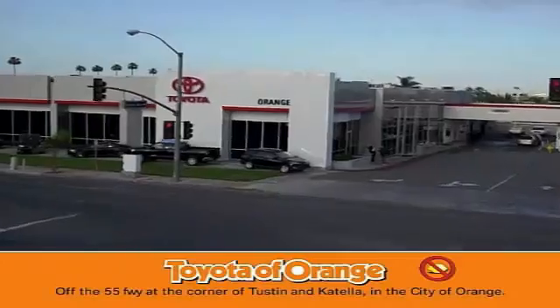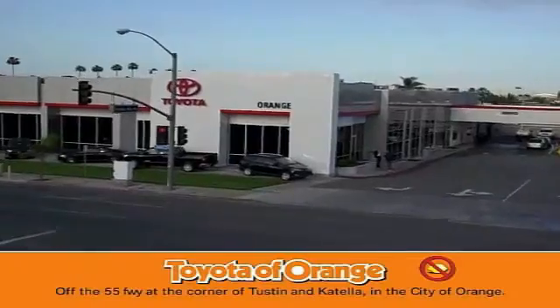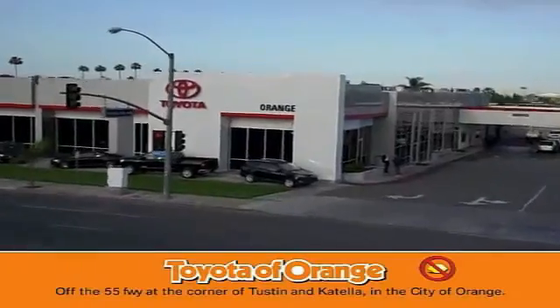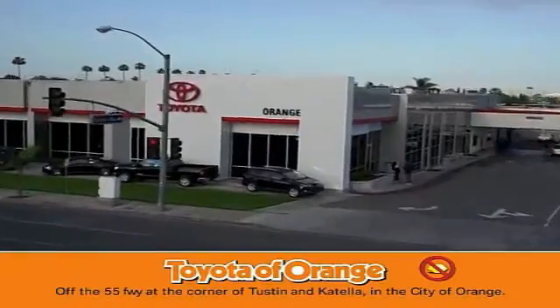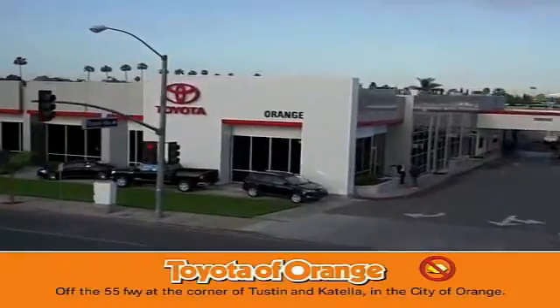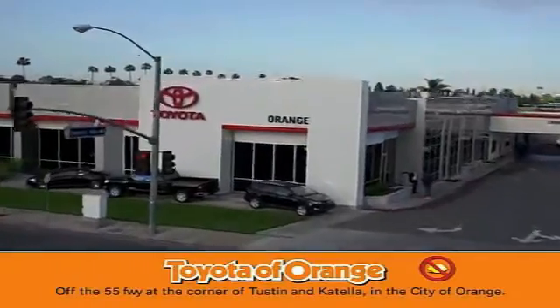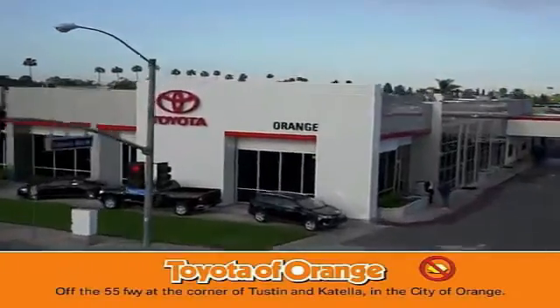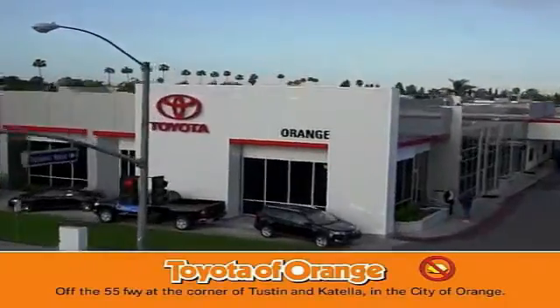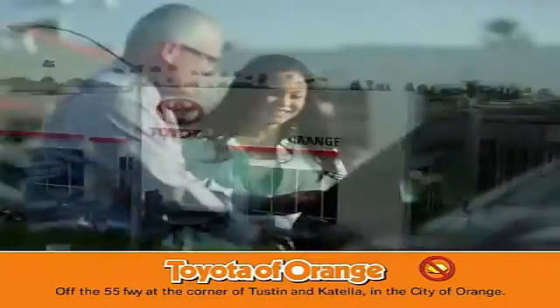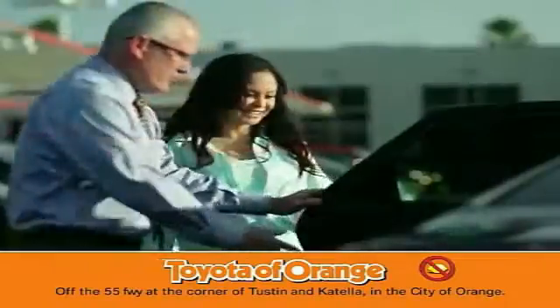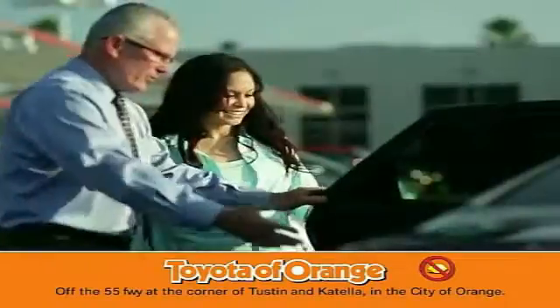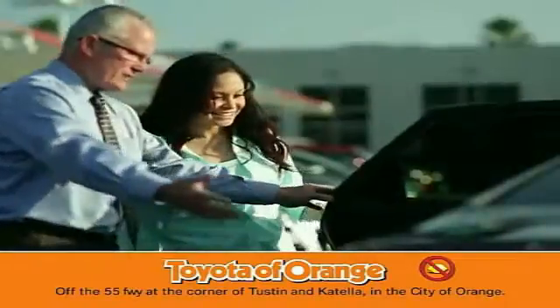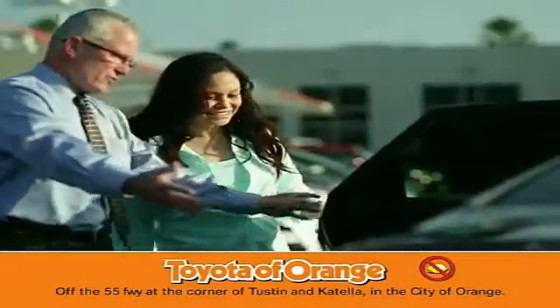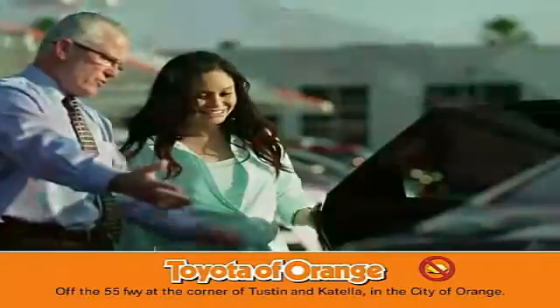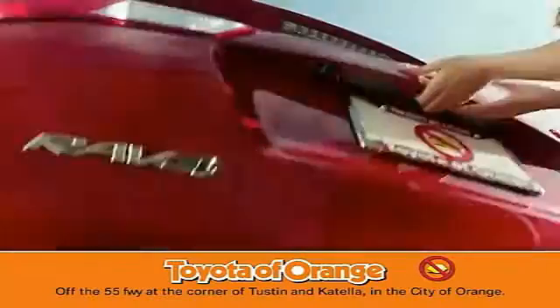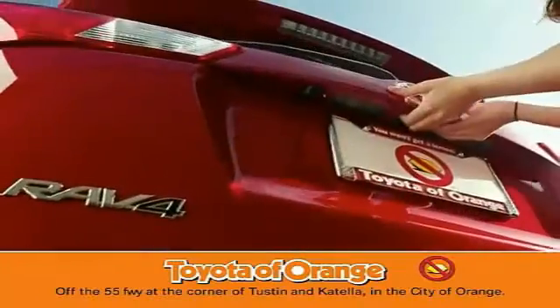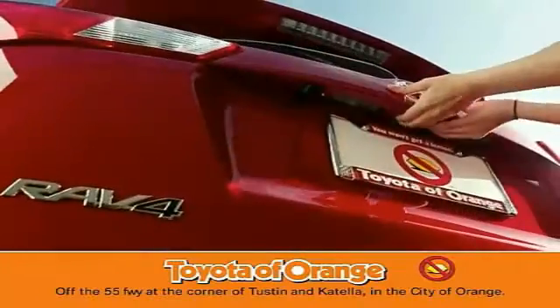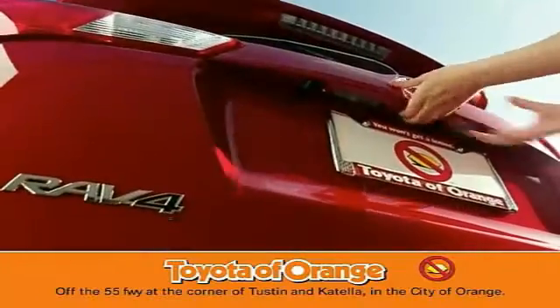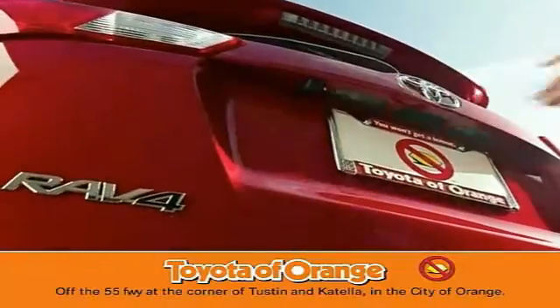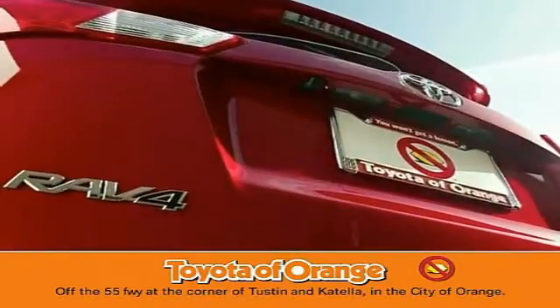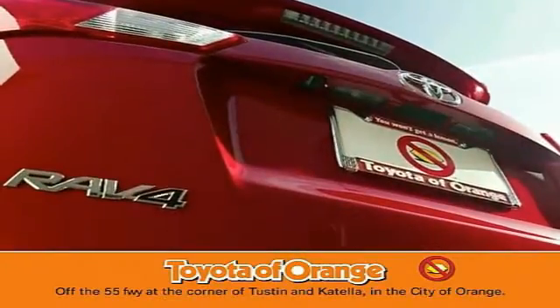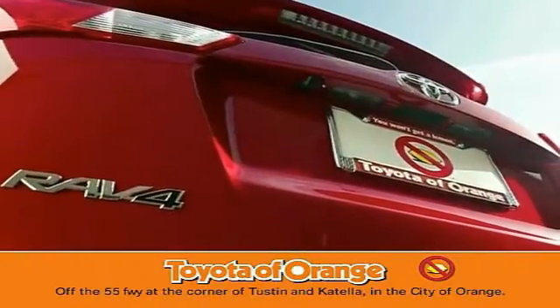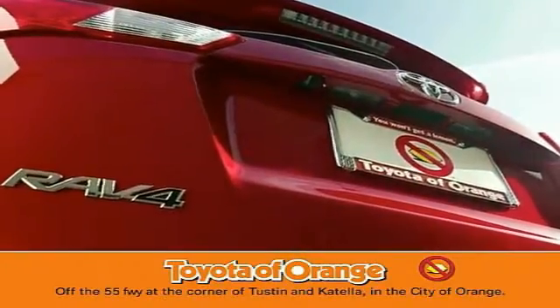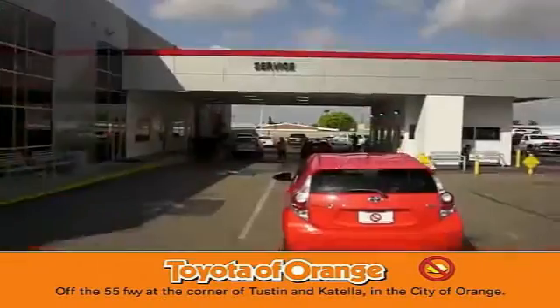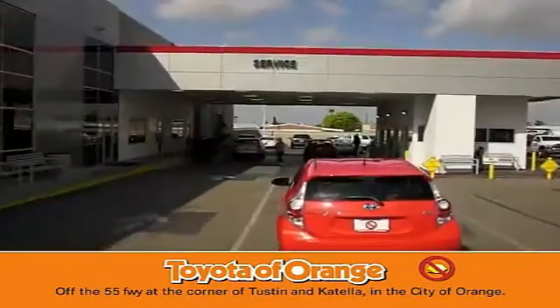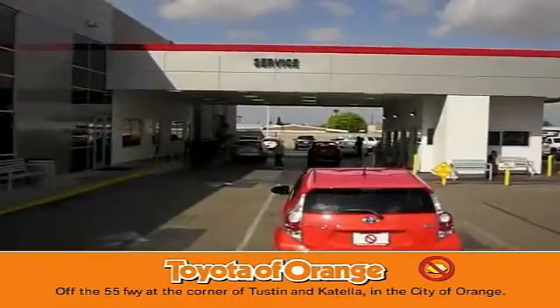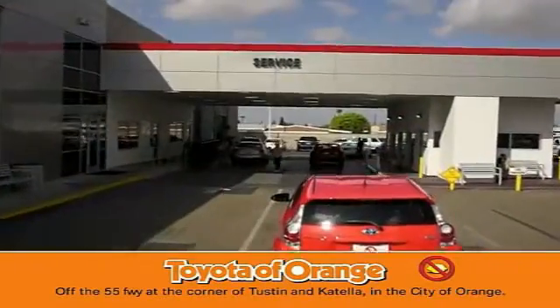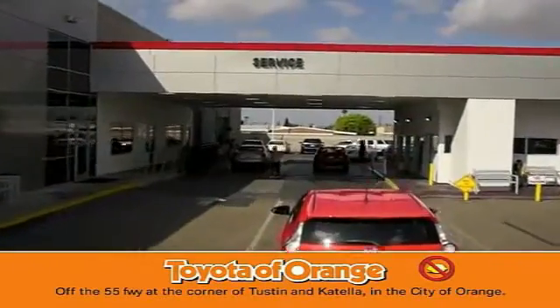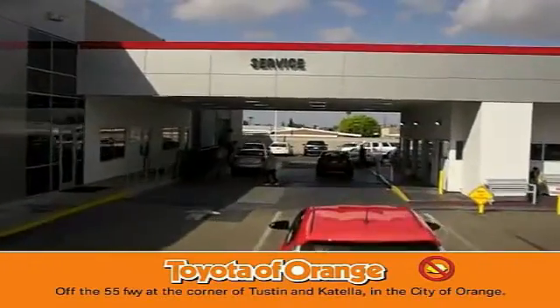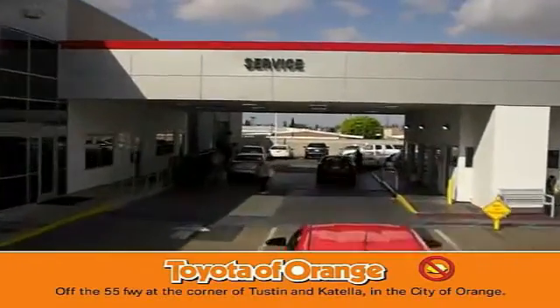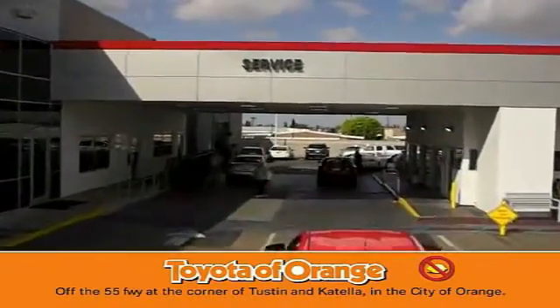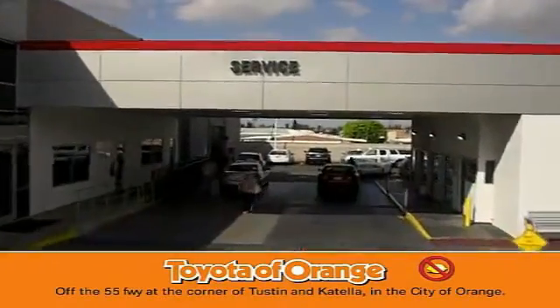Well, you won't get a lemon from Toyota I want. Well, you won't get a lemon from Toyota I want.